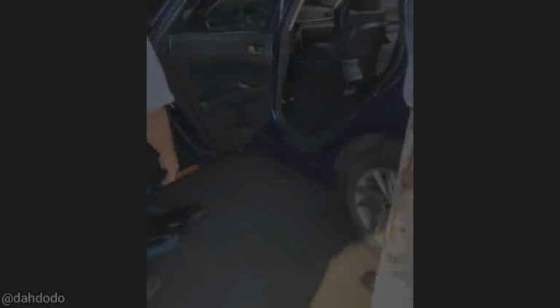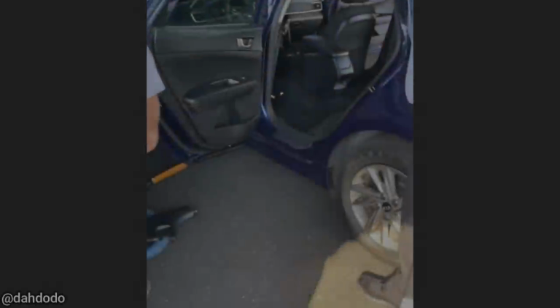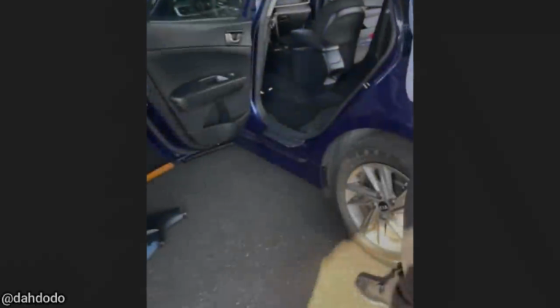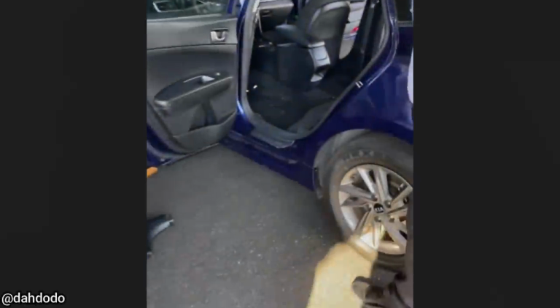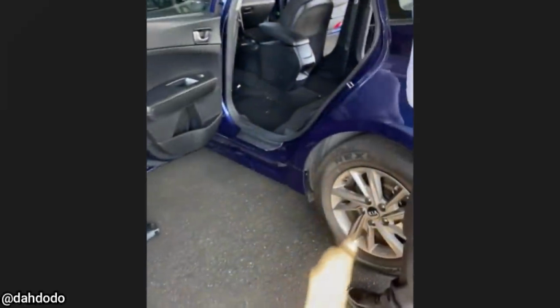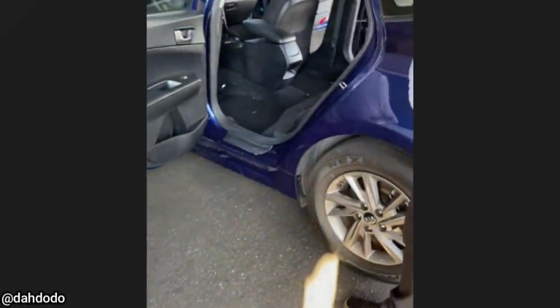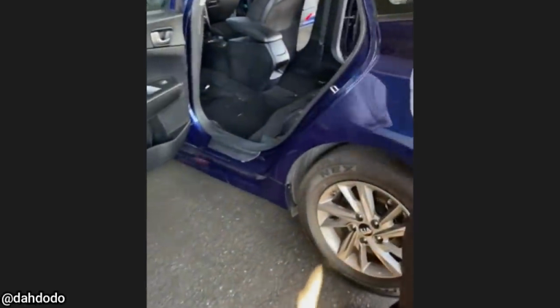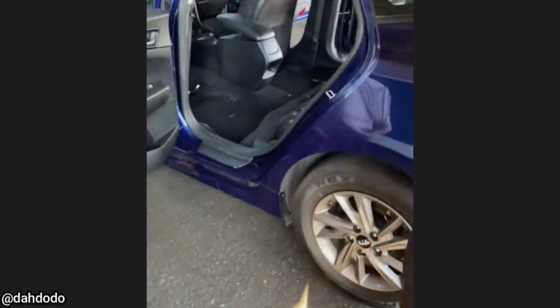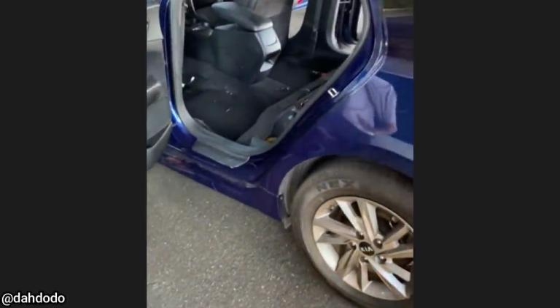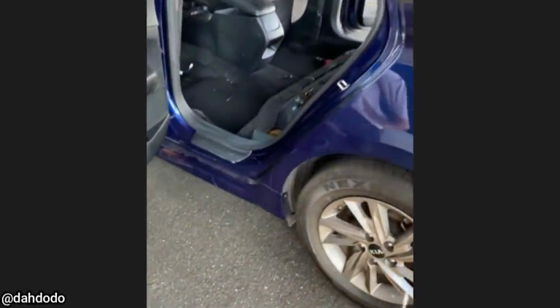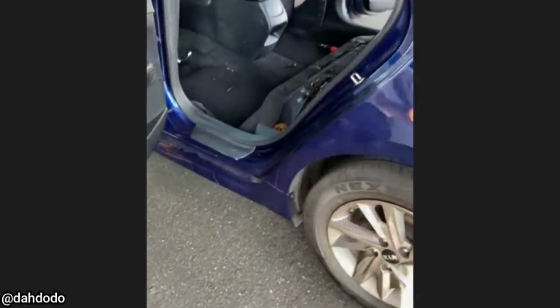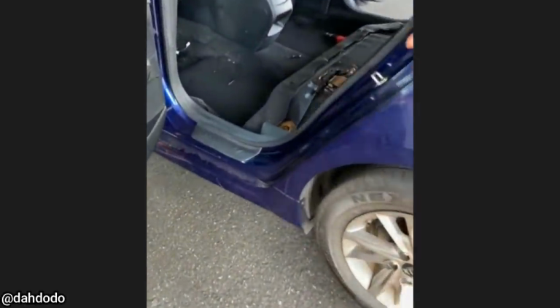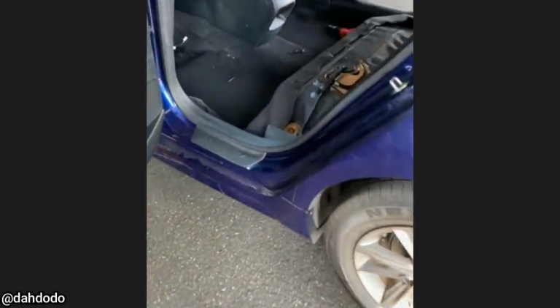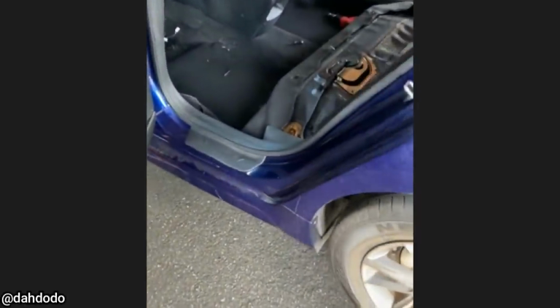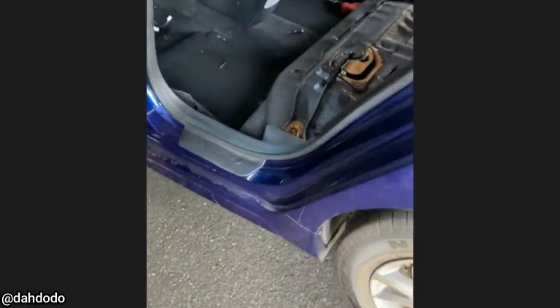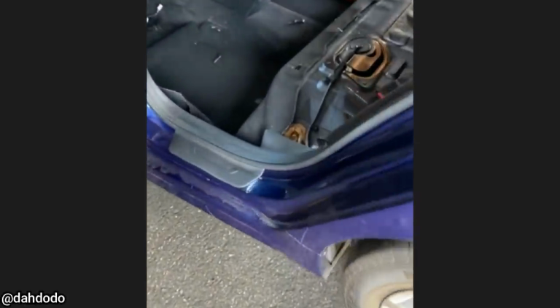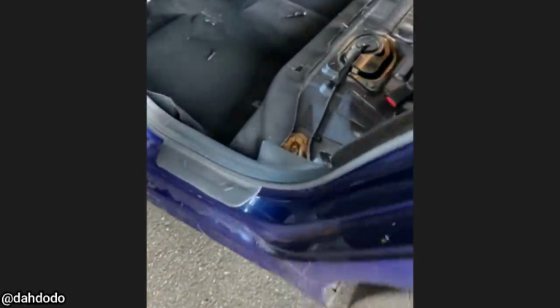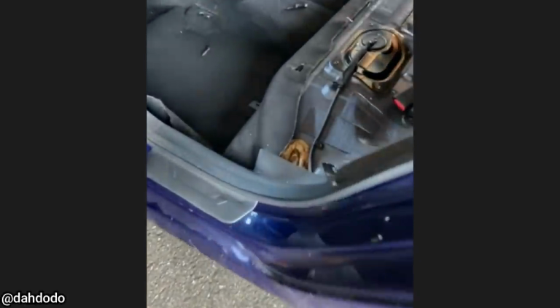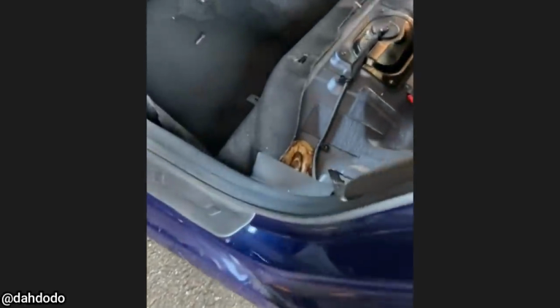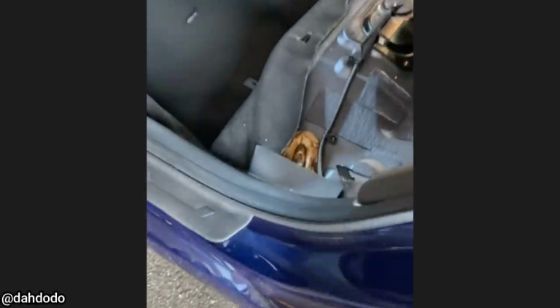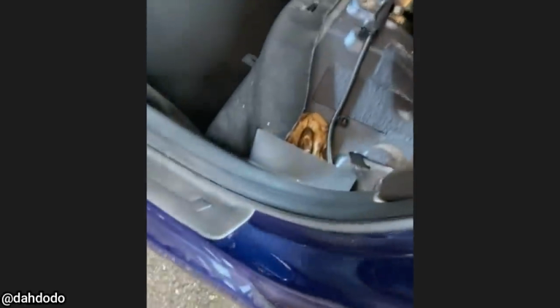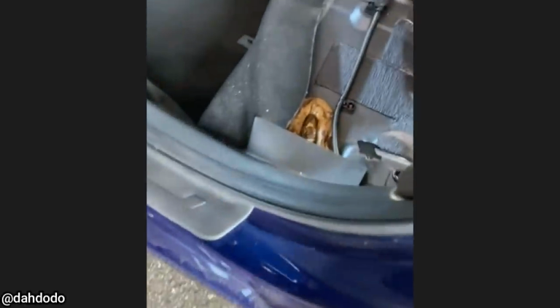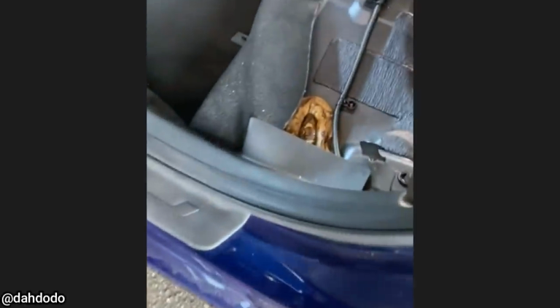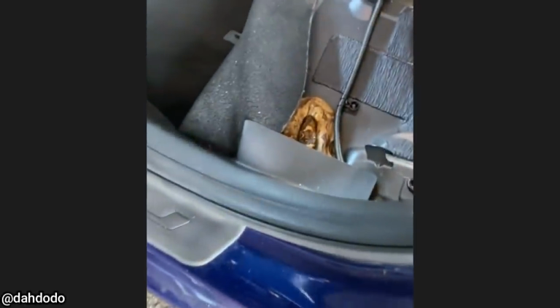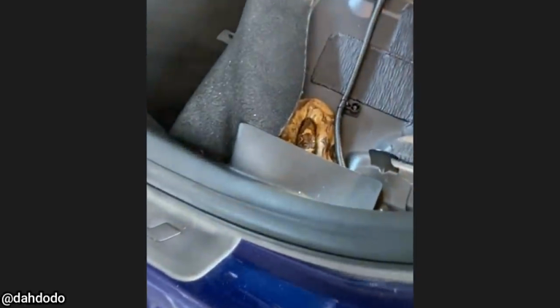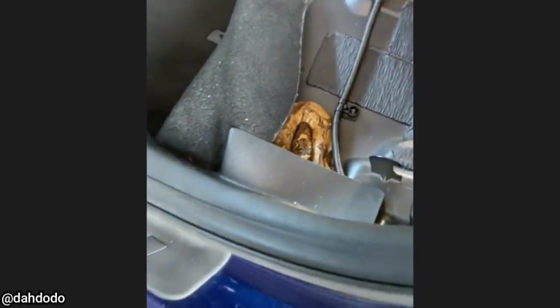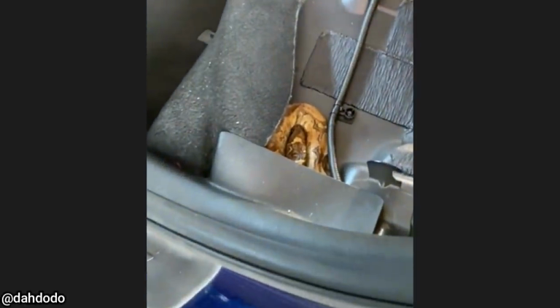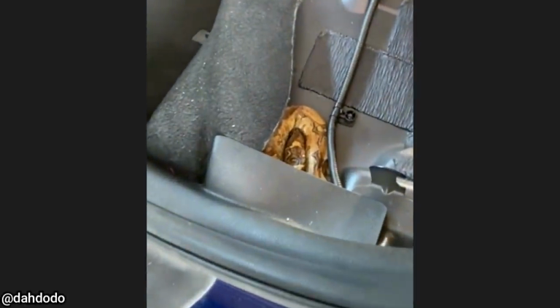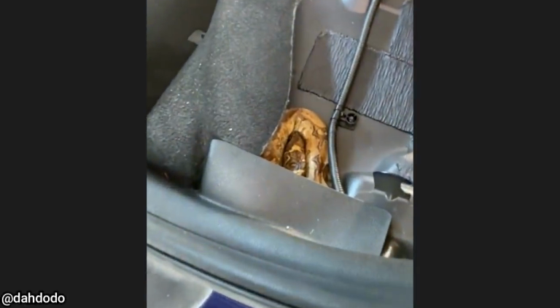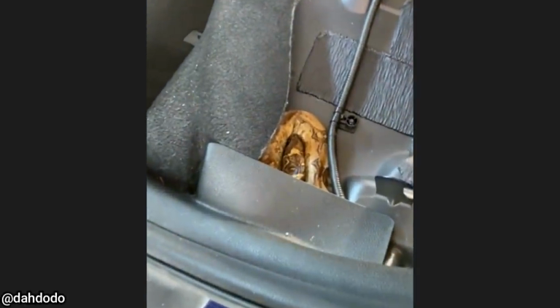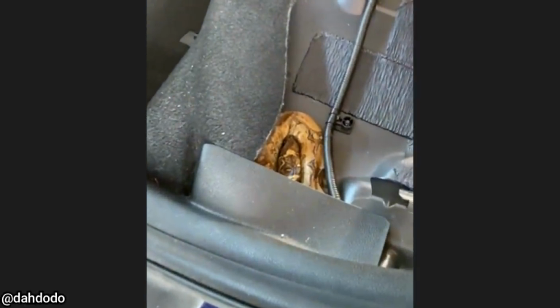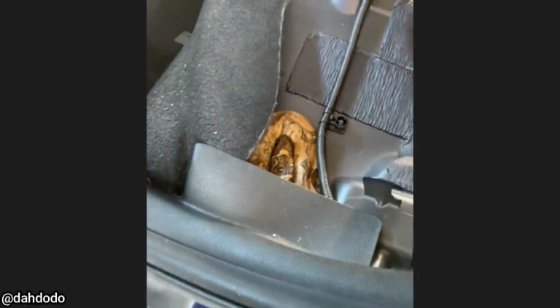This customer came in because they had a terrible smell in their vehicle, and this is what the detail department found once they removed the backseat.